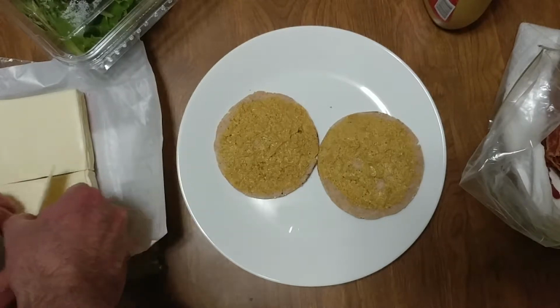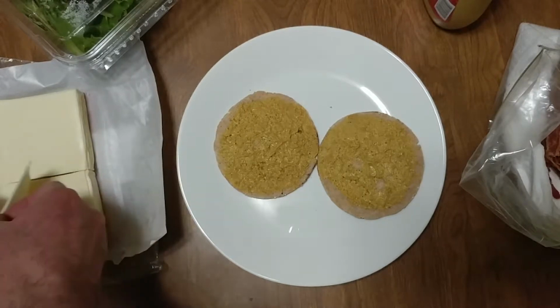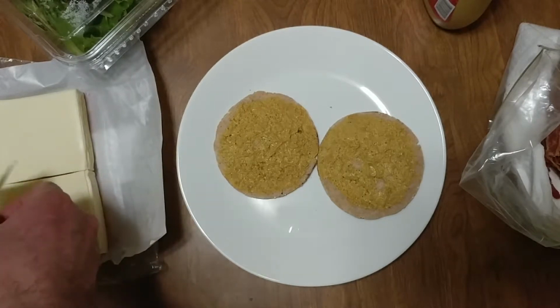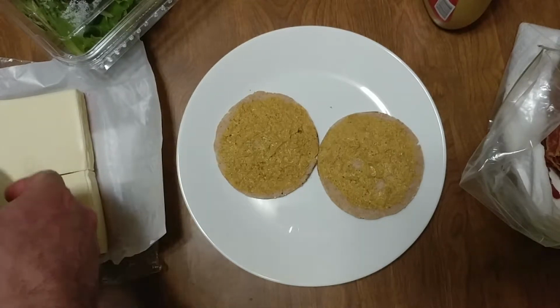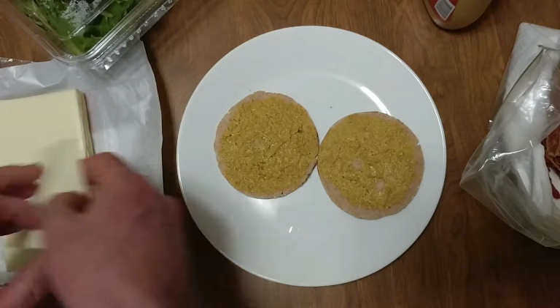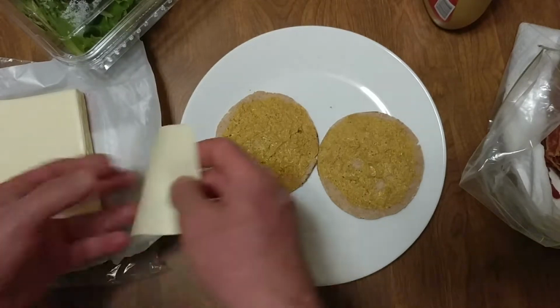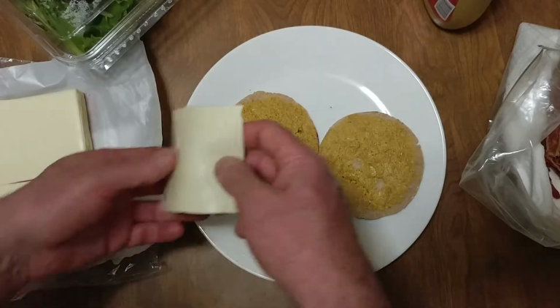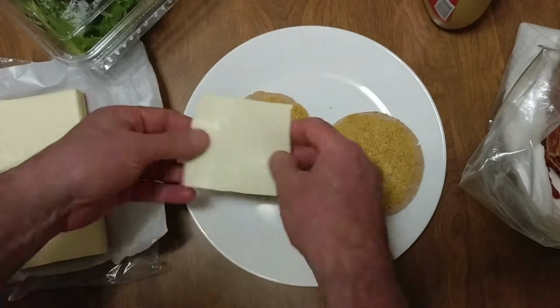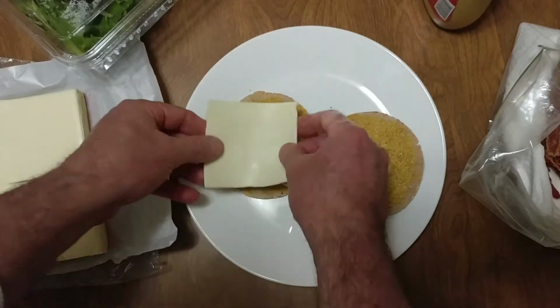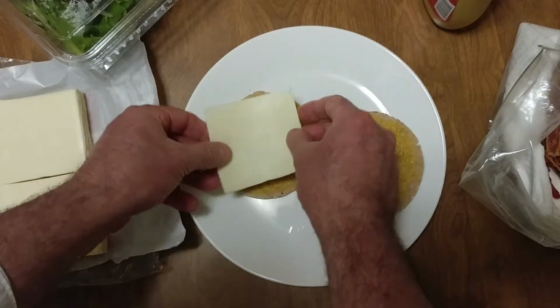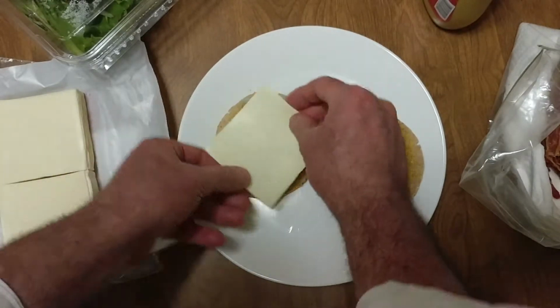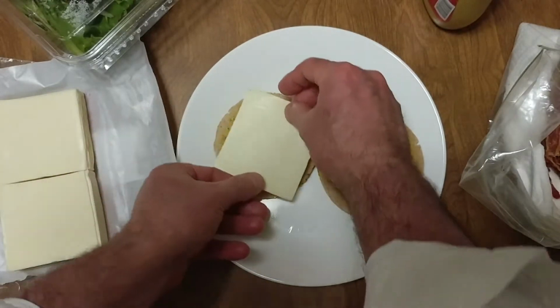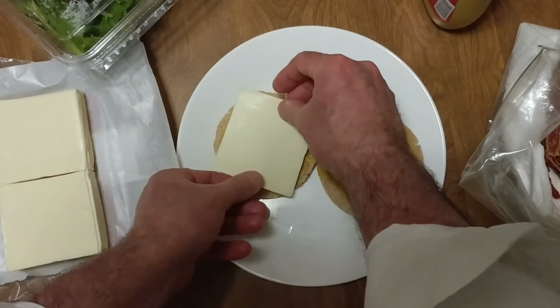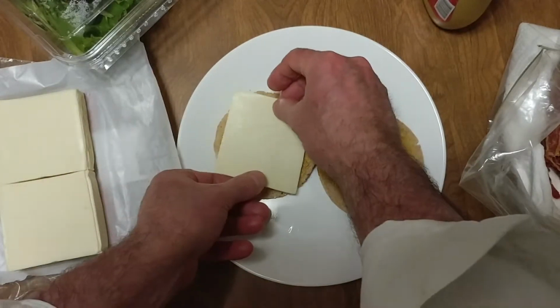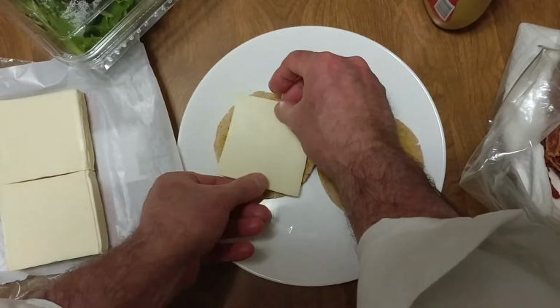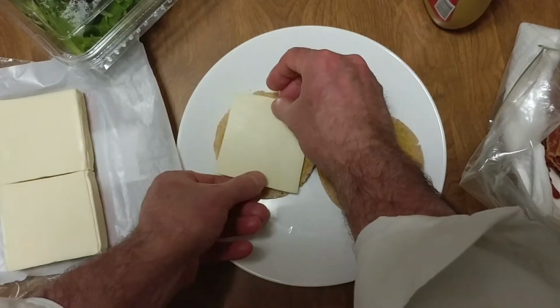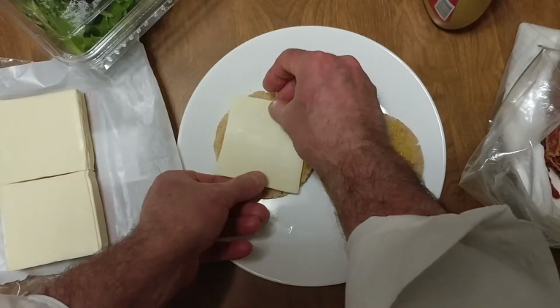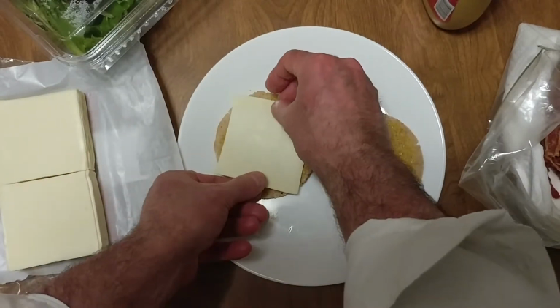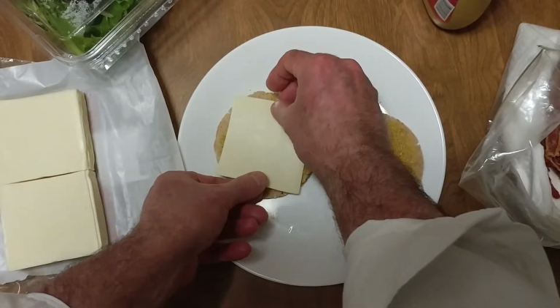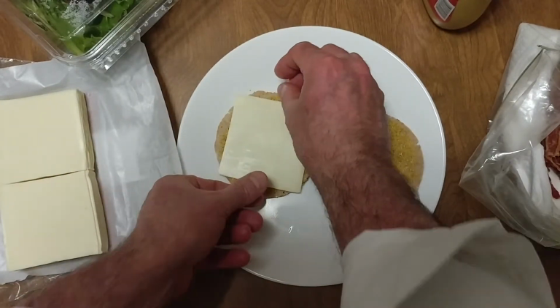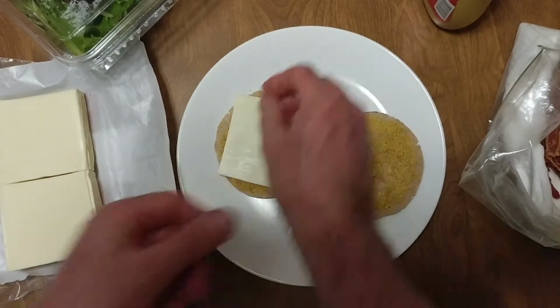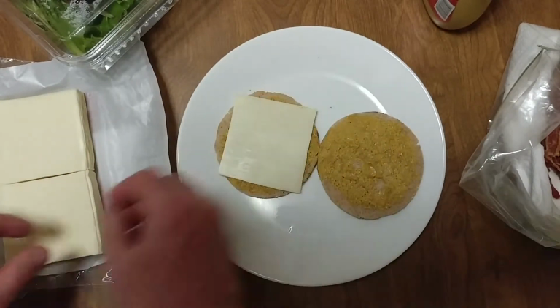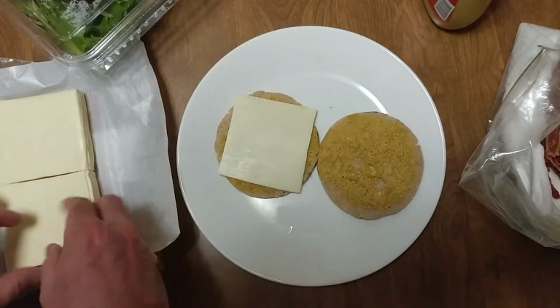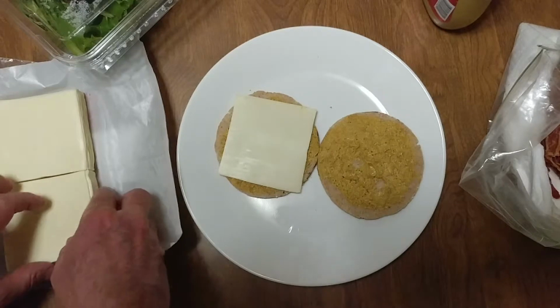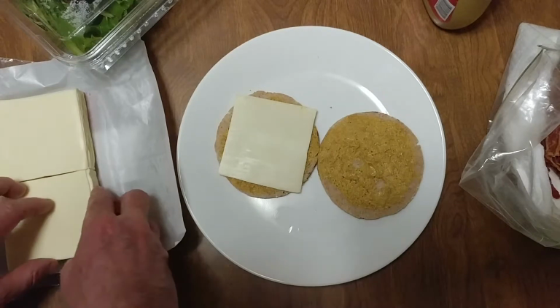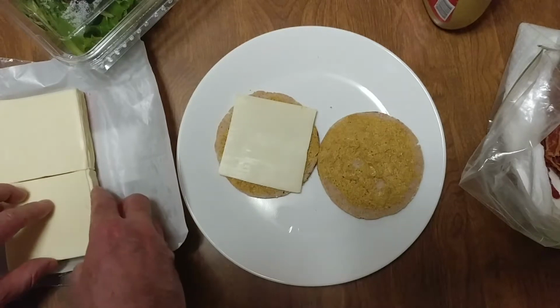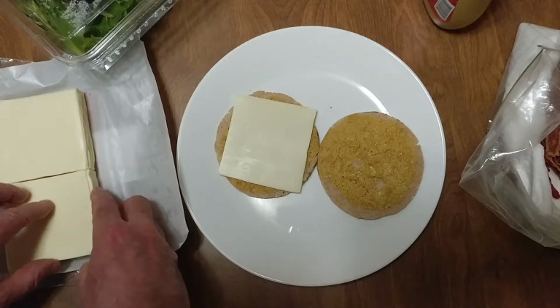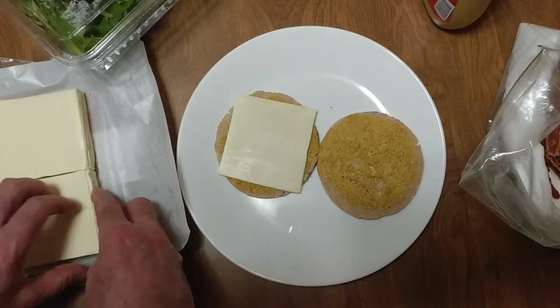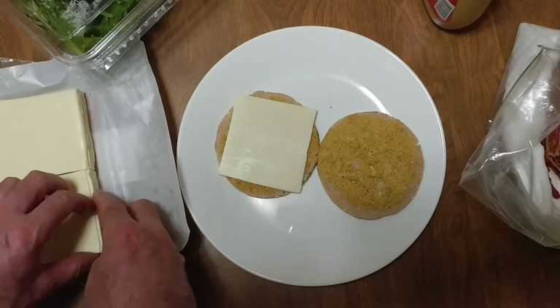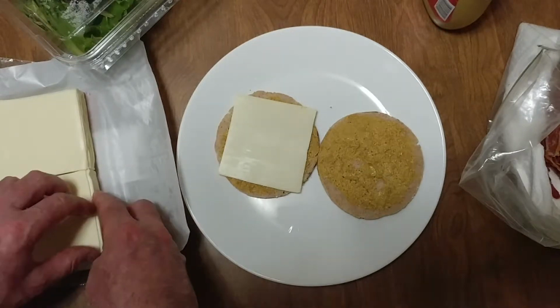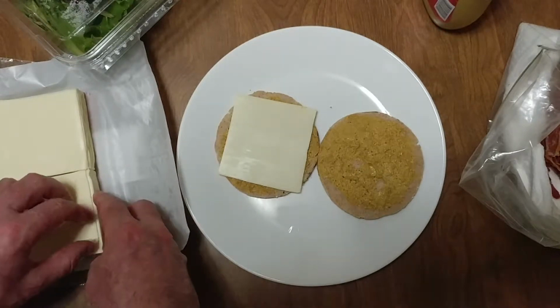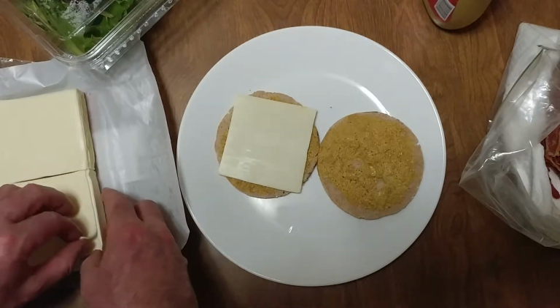We're gonna do two pieces of cheese — White American.